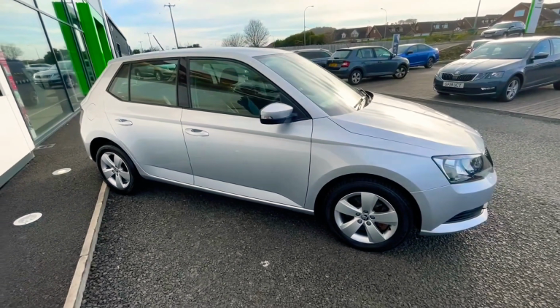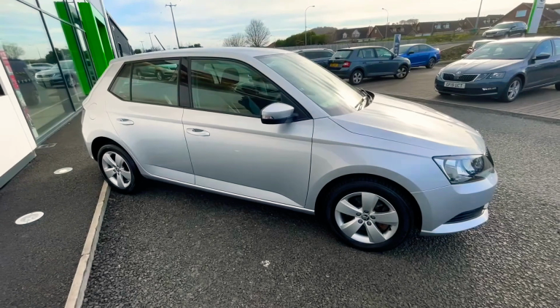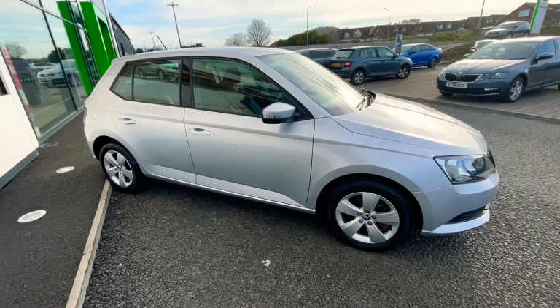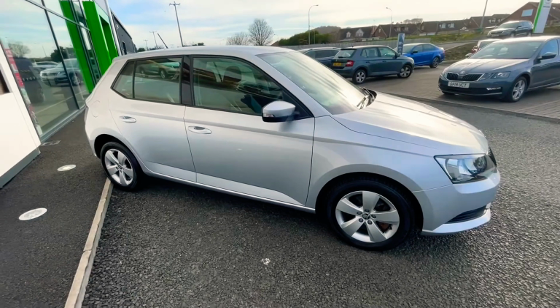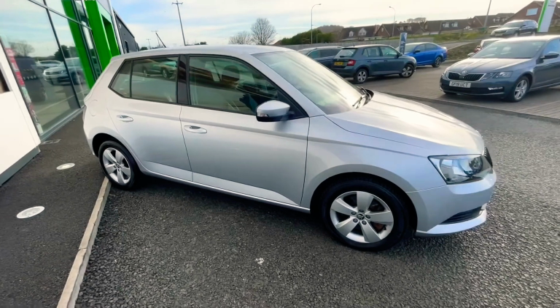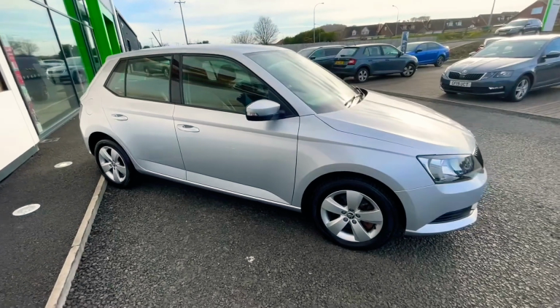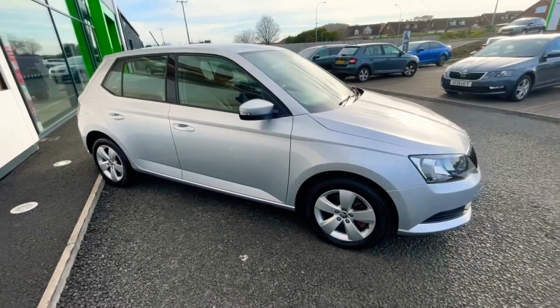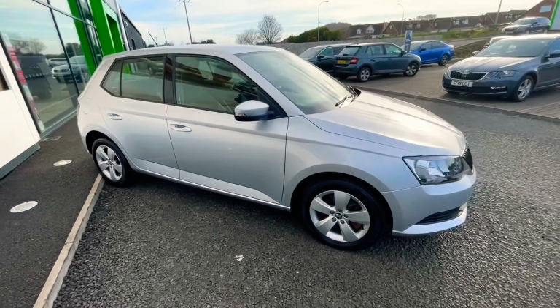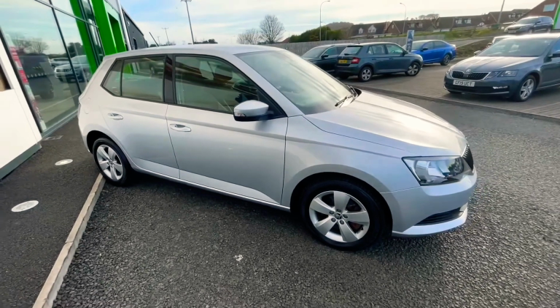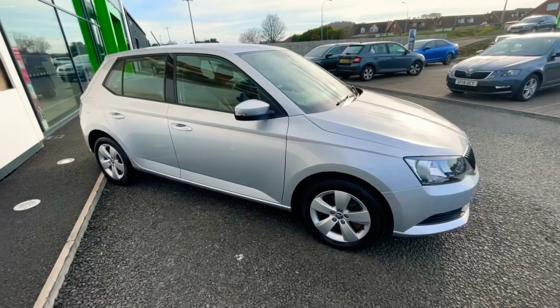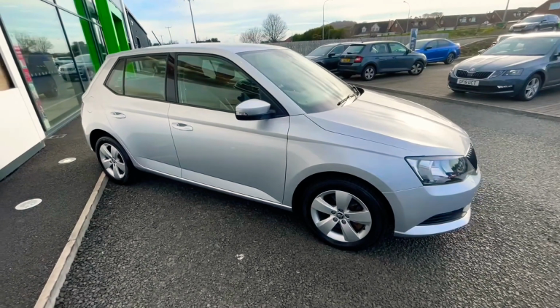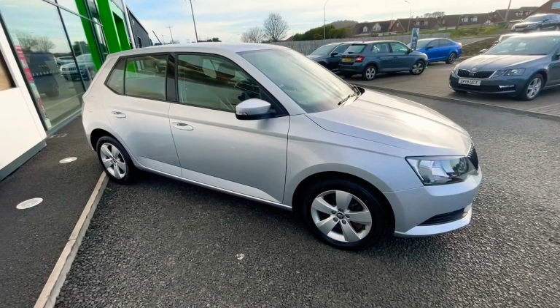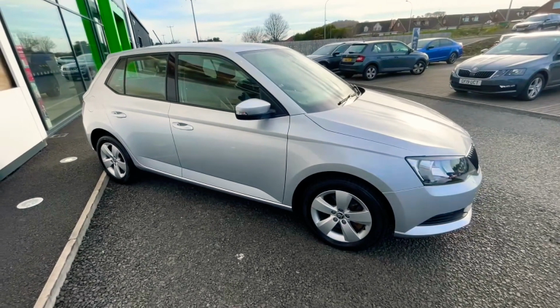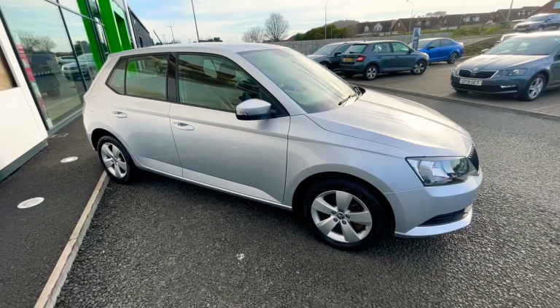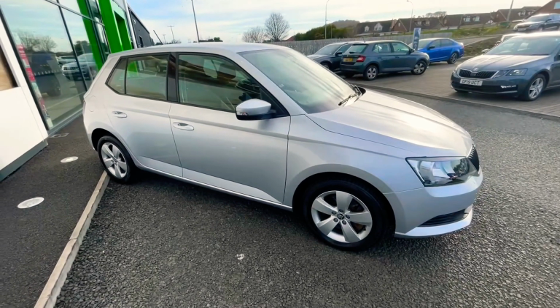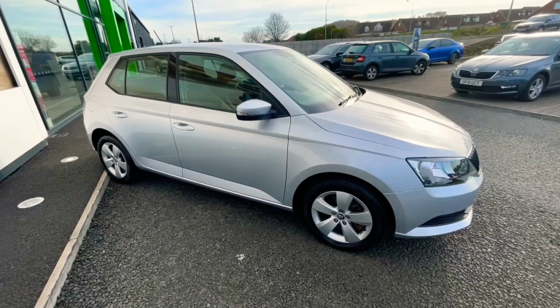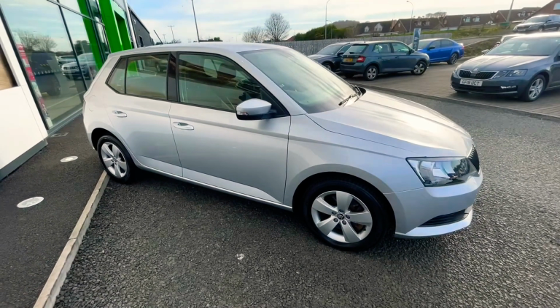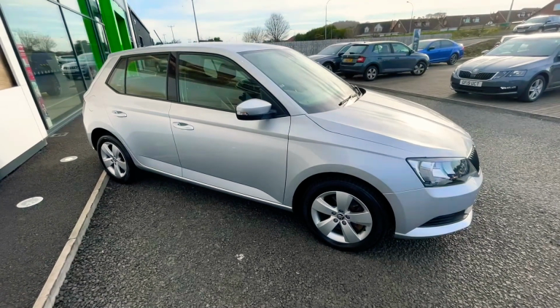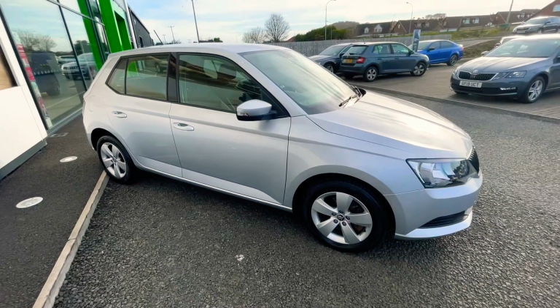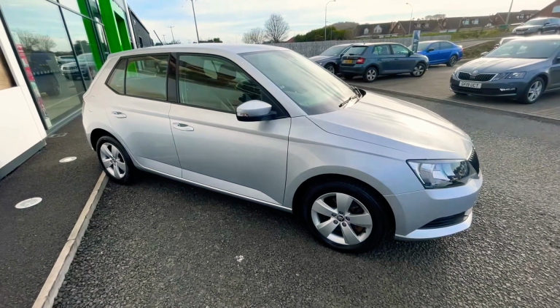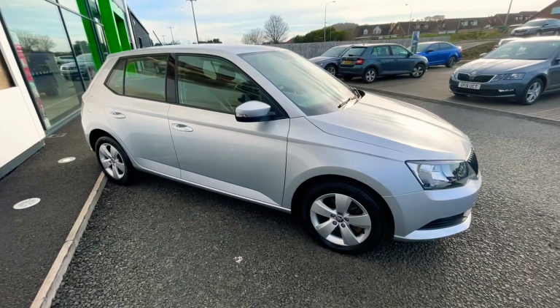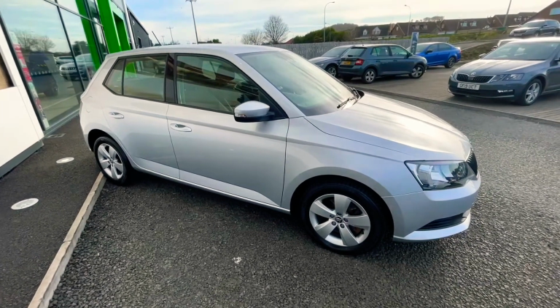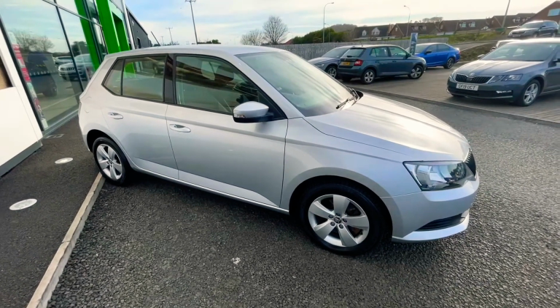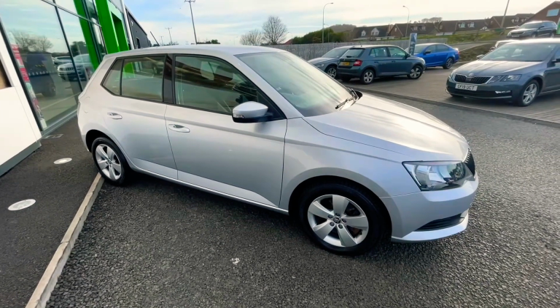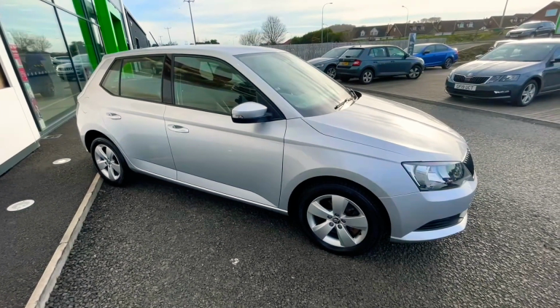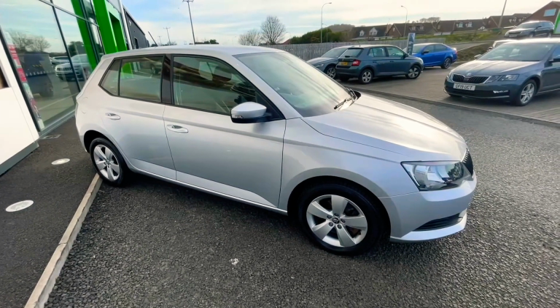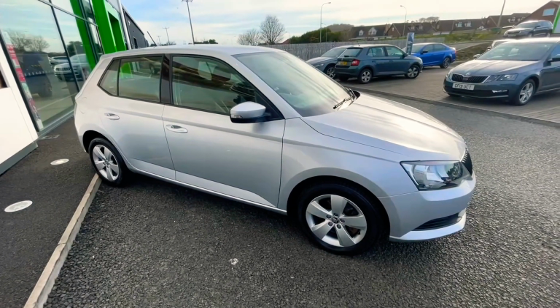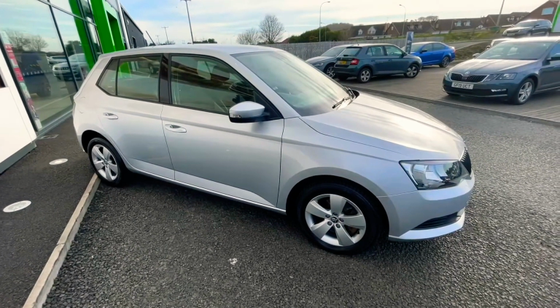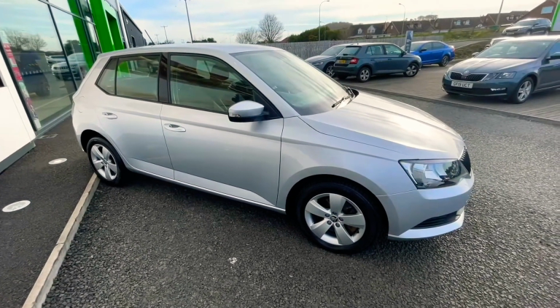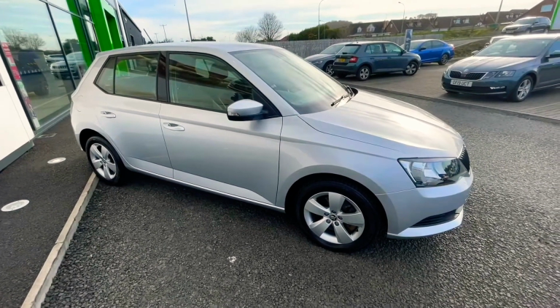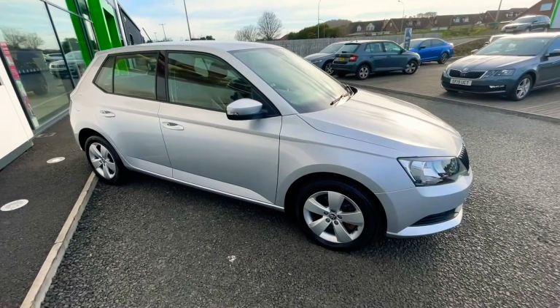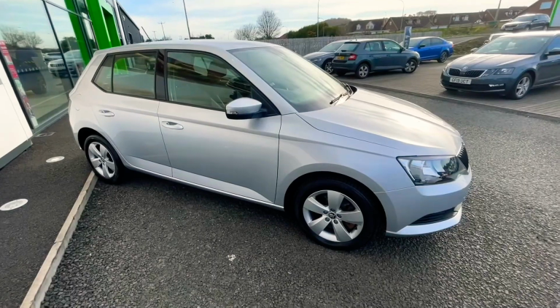So if you're interested in this car, or any other car that we have on our website, please feel free to give us a call. Thank you.